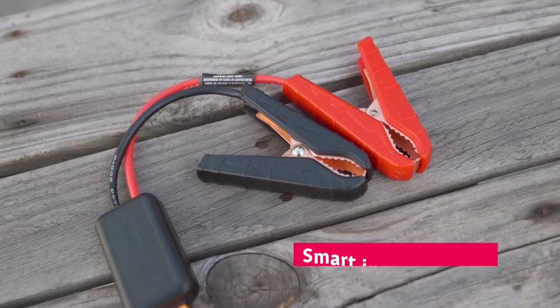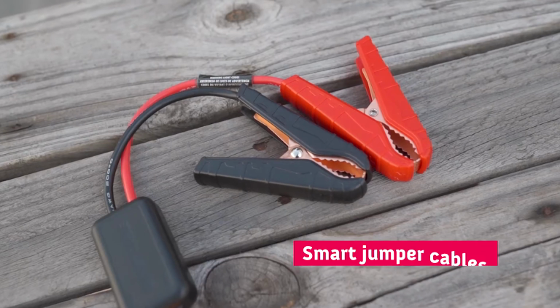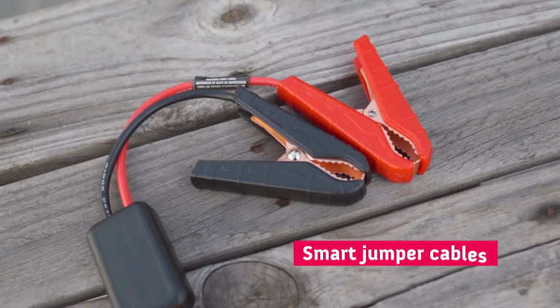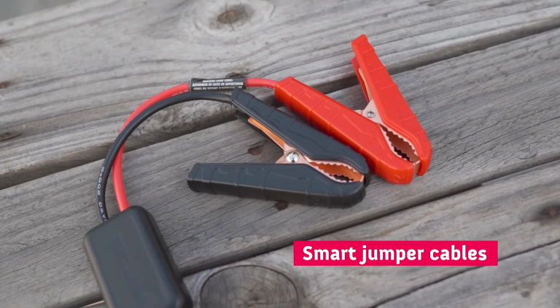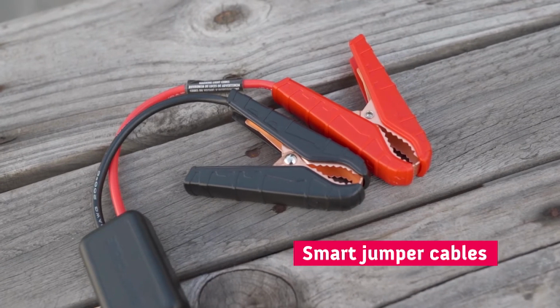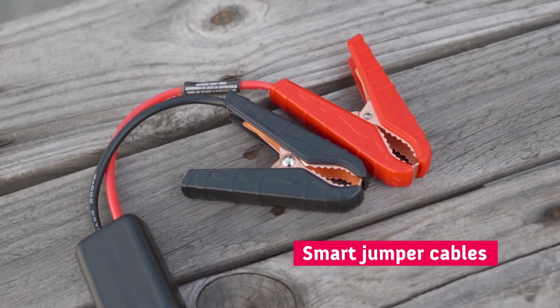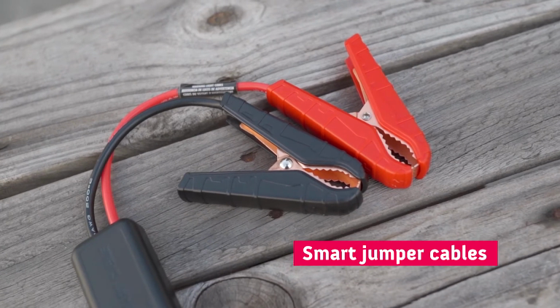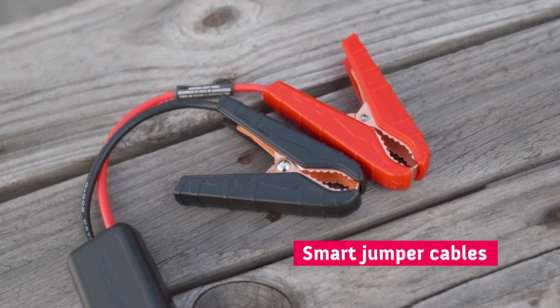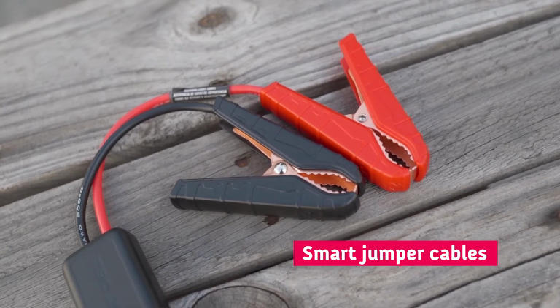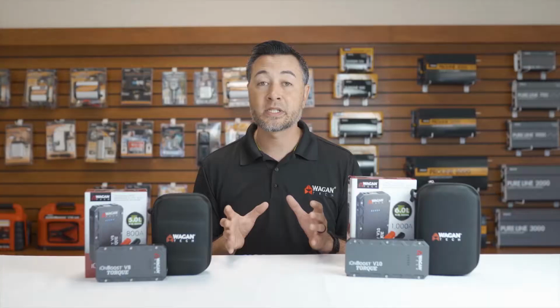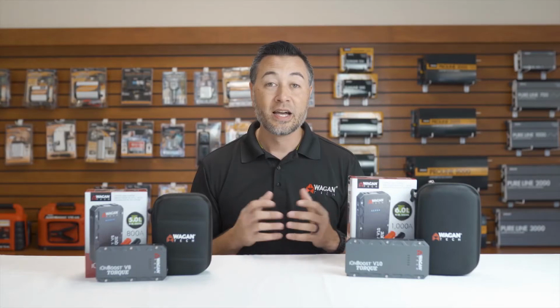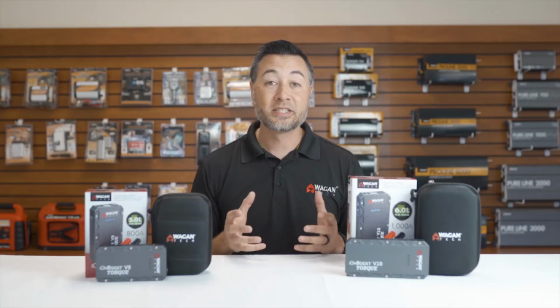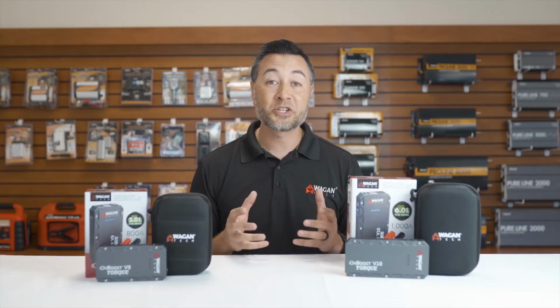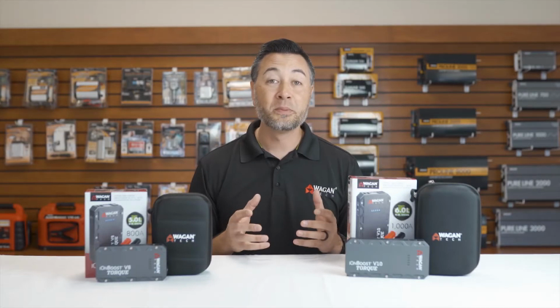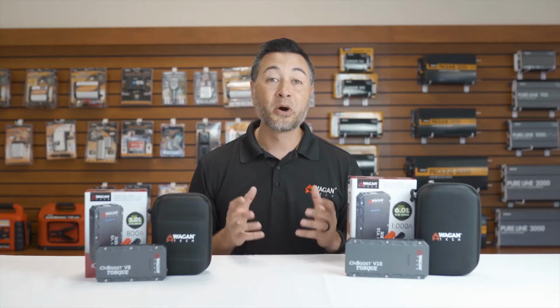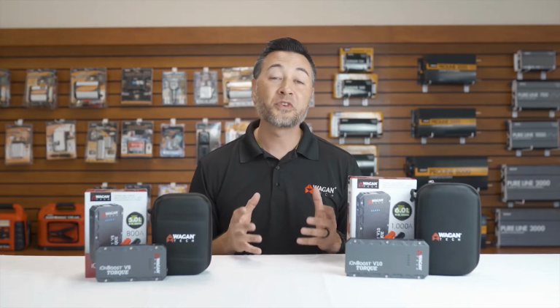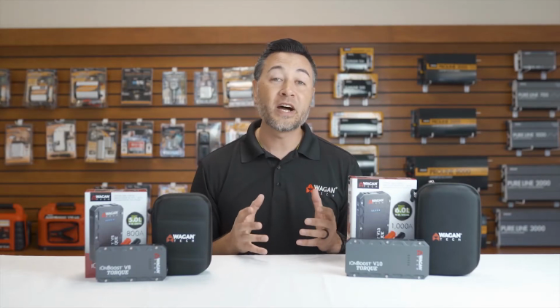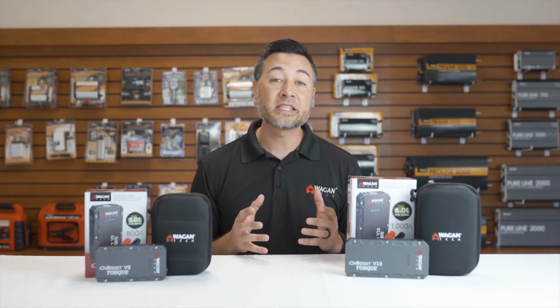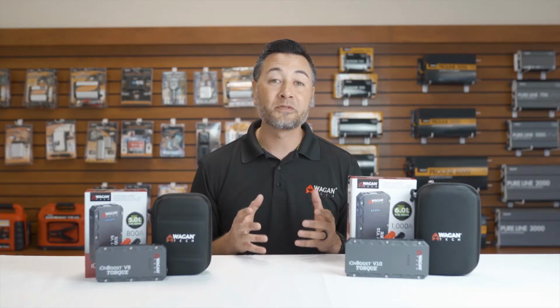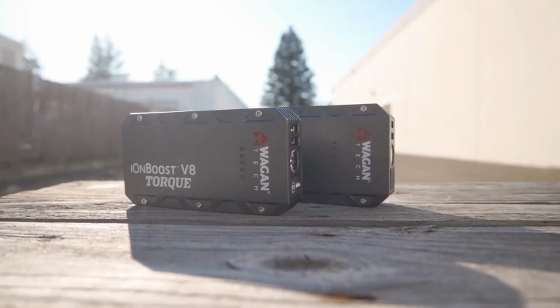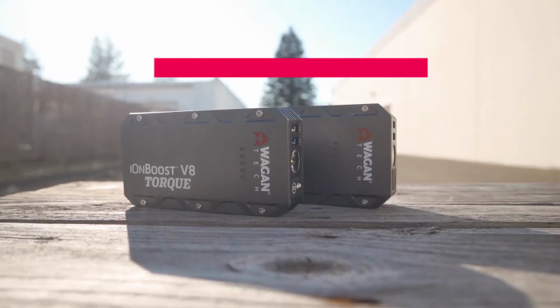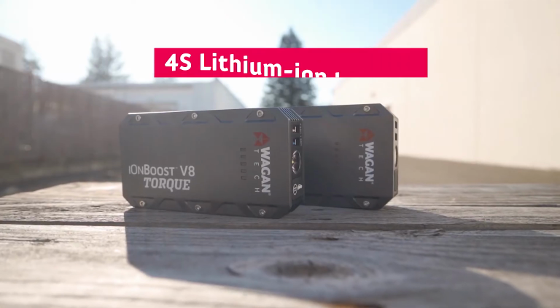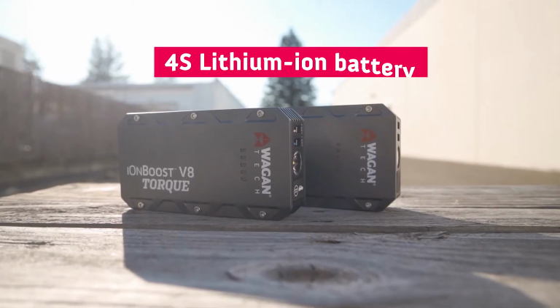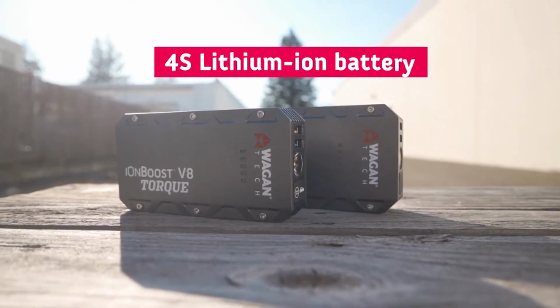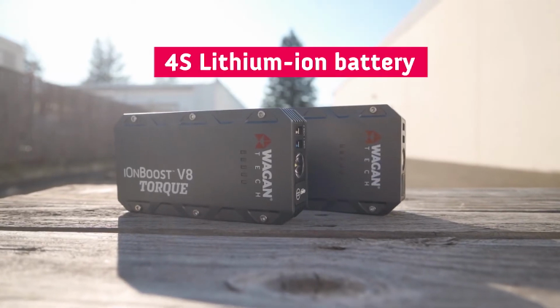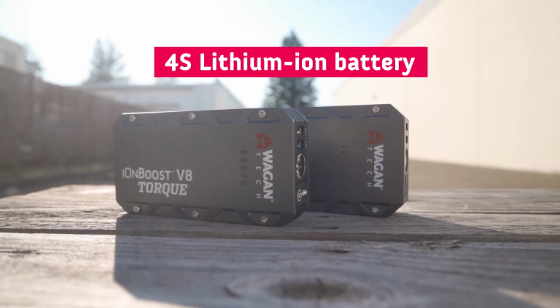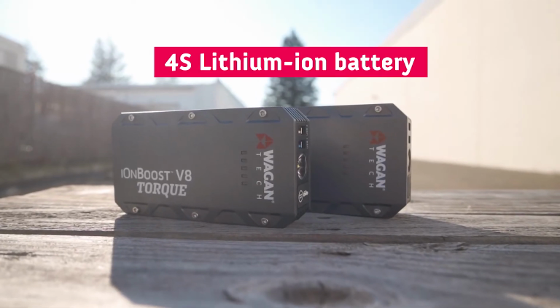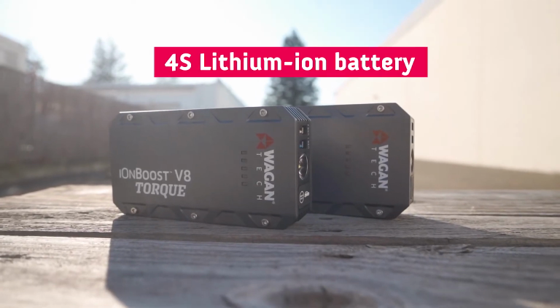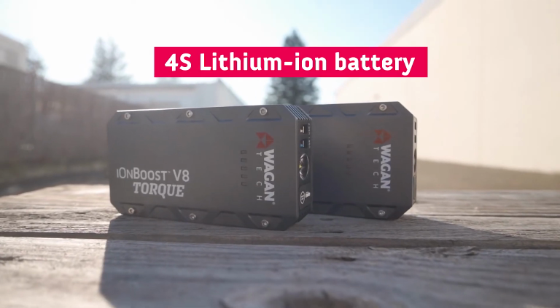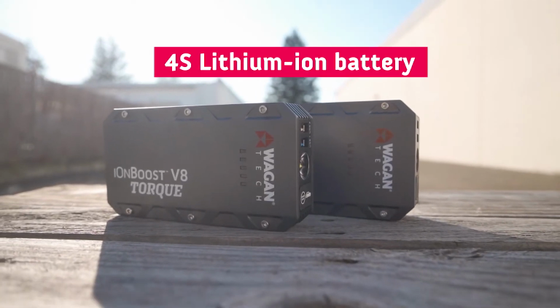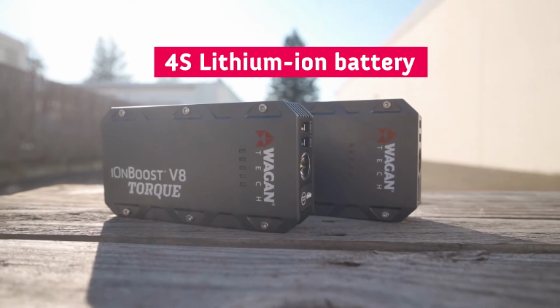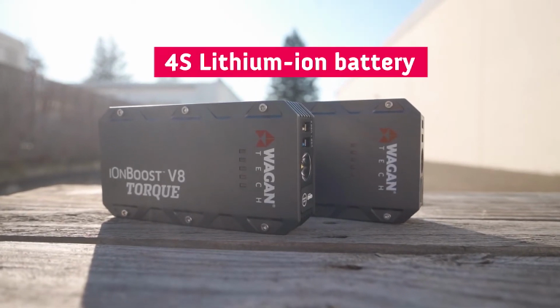They both have the smart jumper cables. Additionally, both devices have the brand new 4-cell lithium cobalt battery.